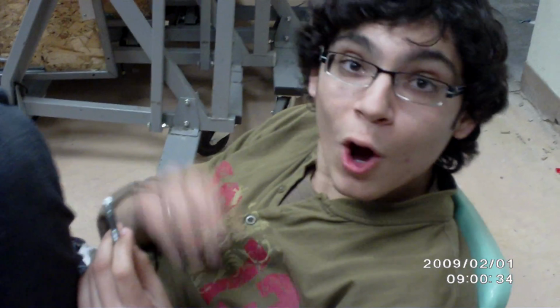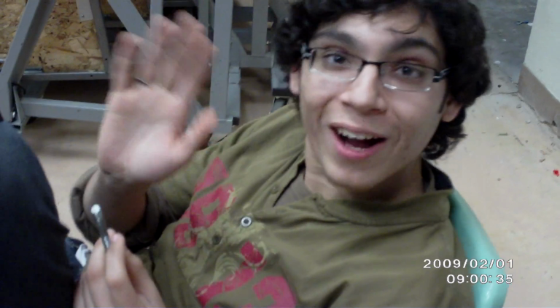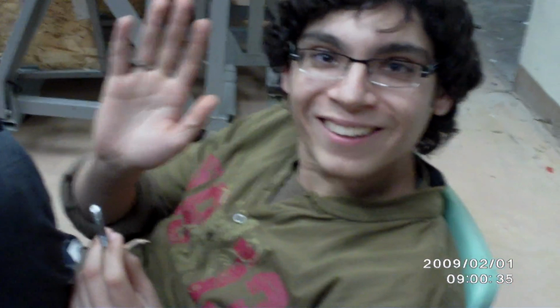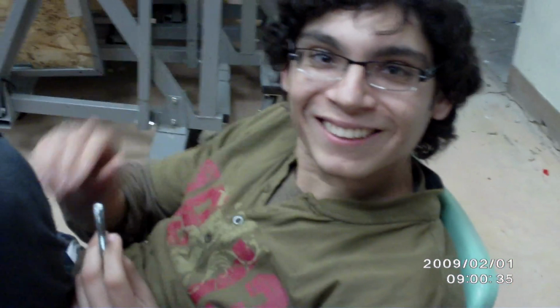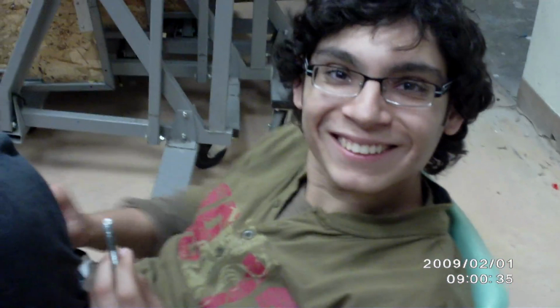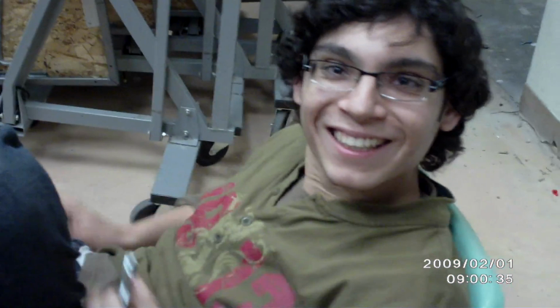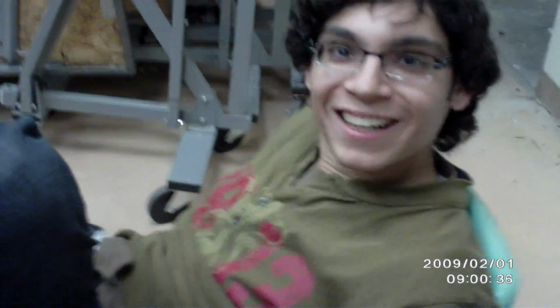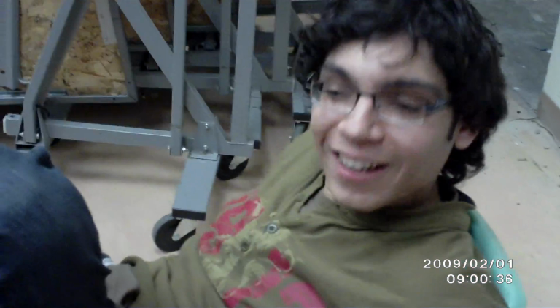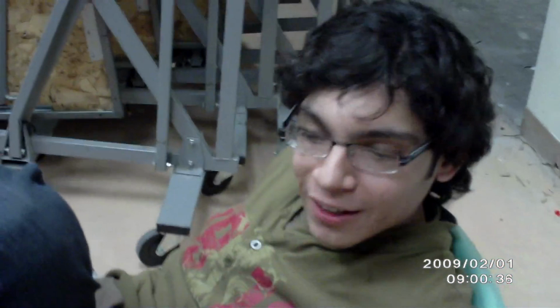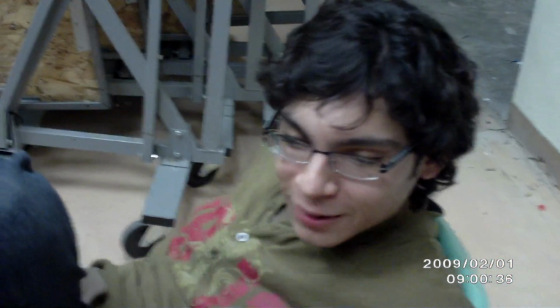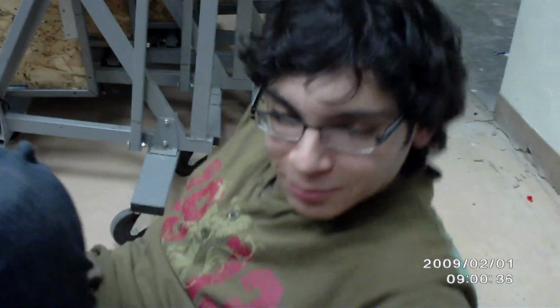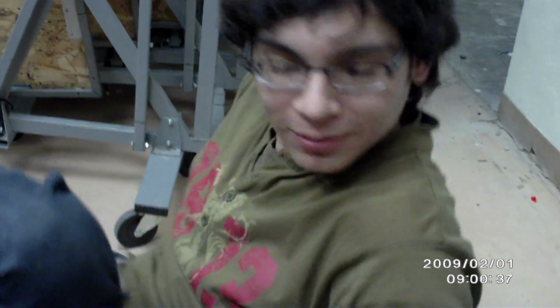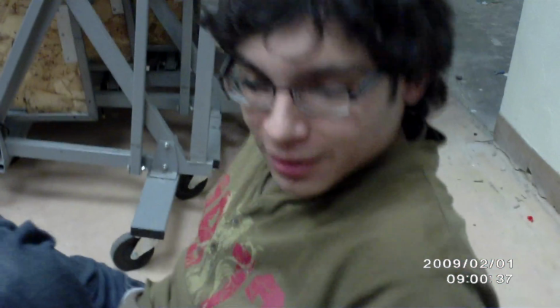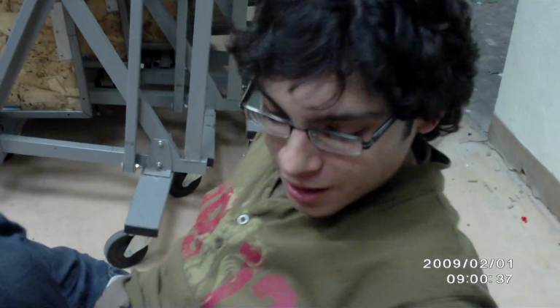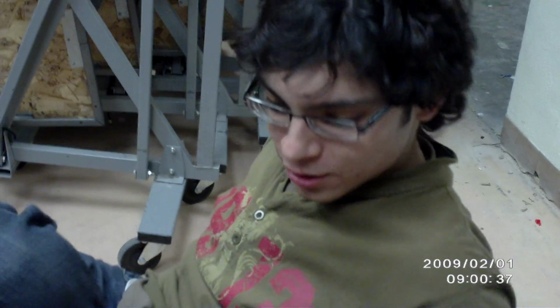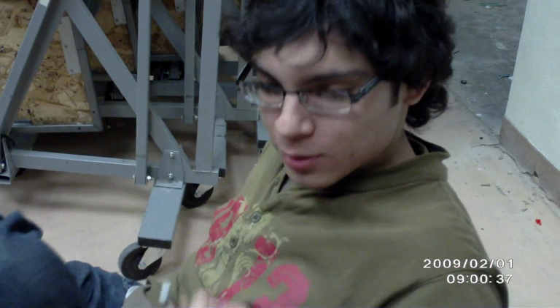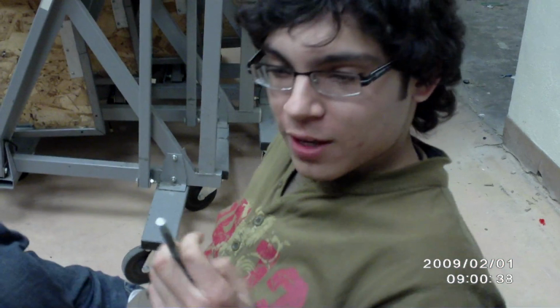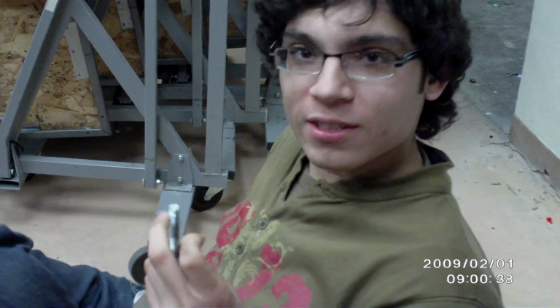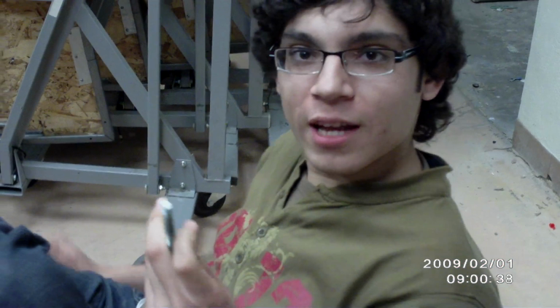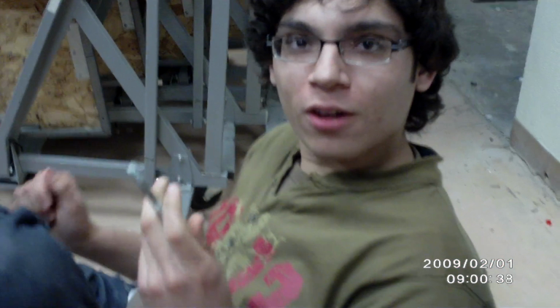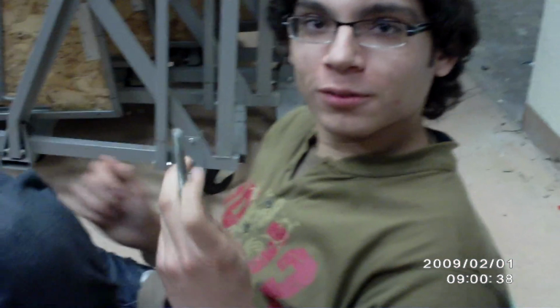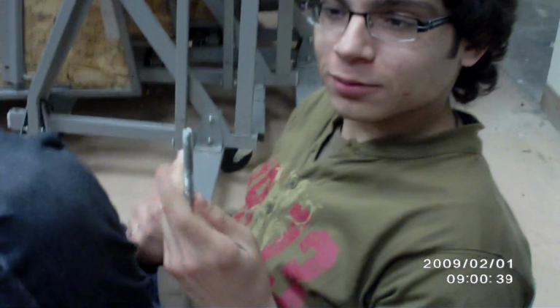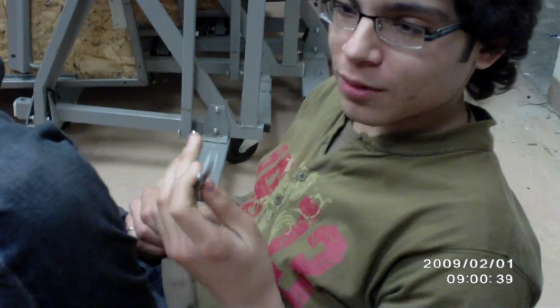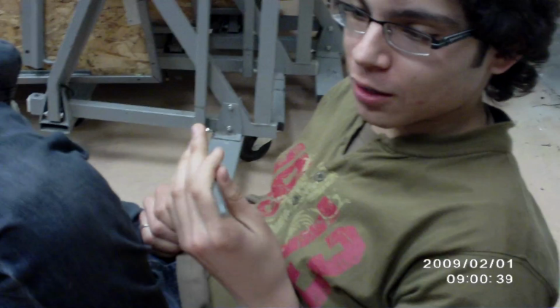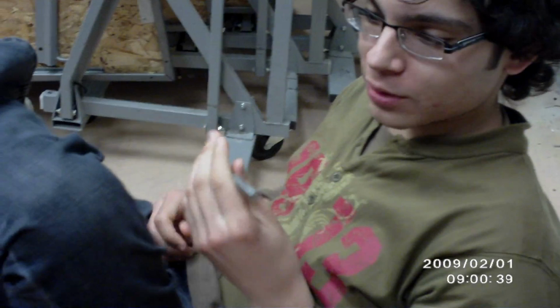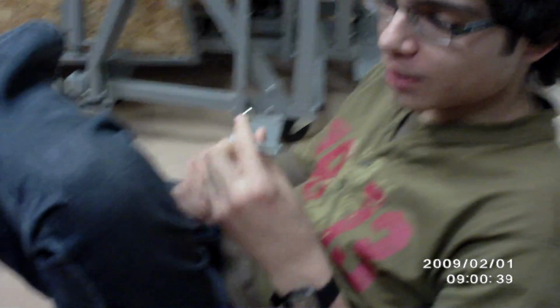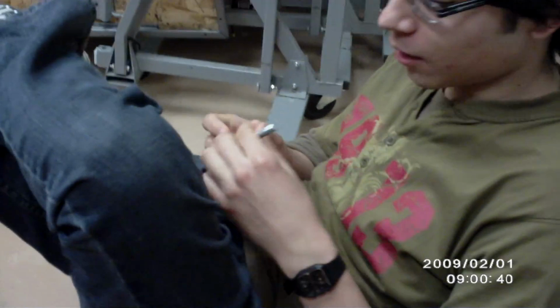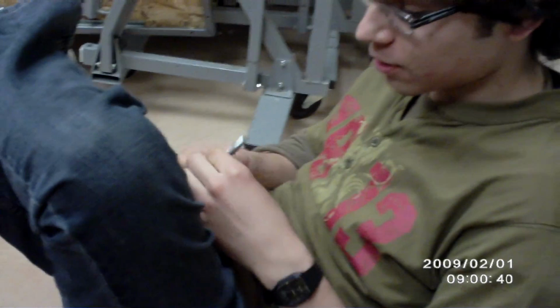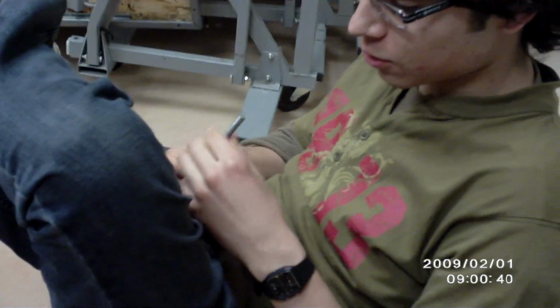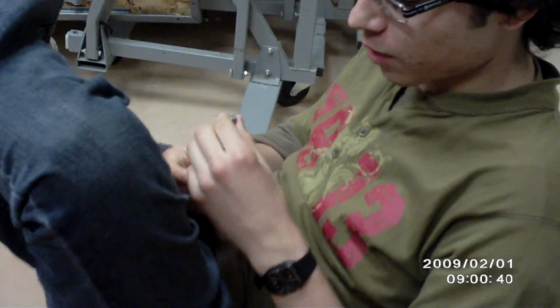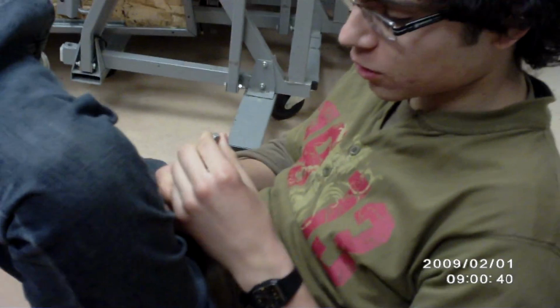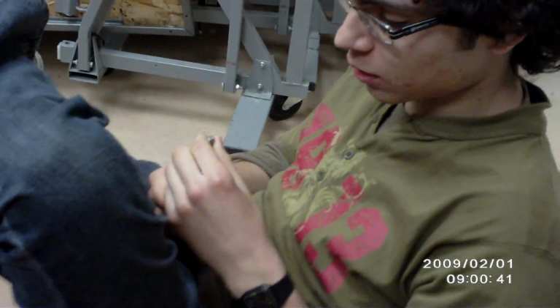Oh hi there. So I was looking at this nail. Wait, it's not a nail, it's a screw, actually.